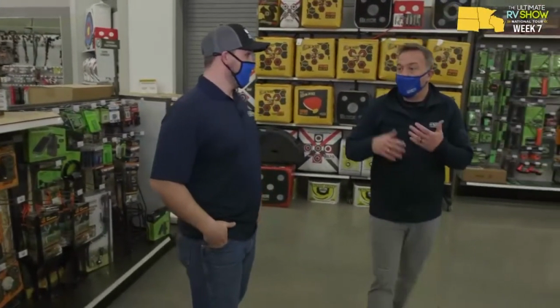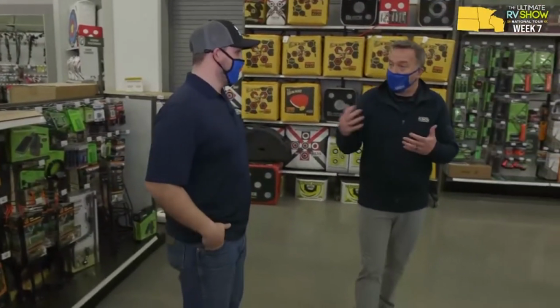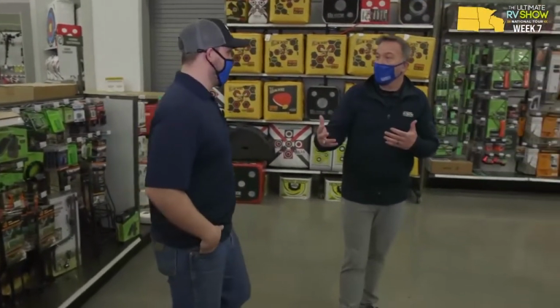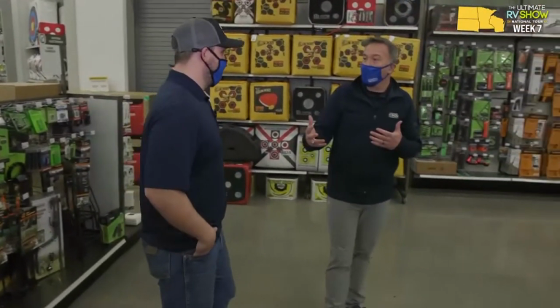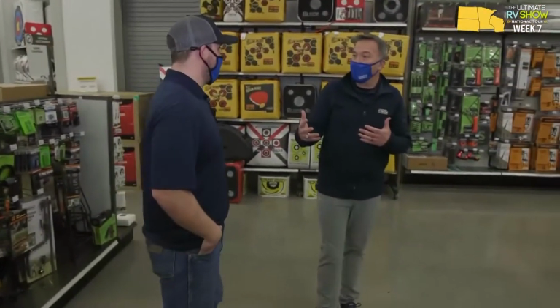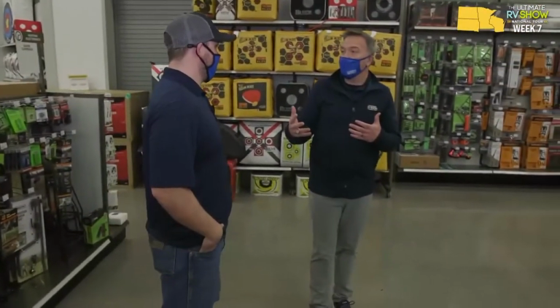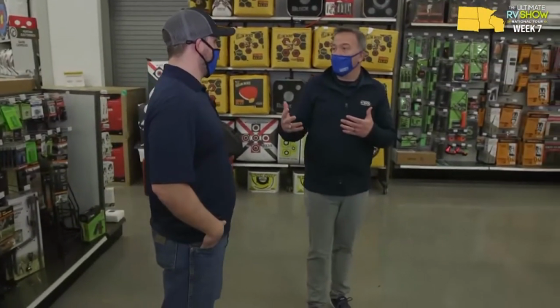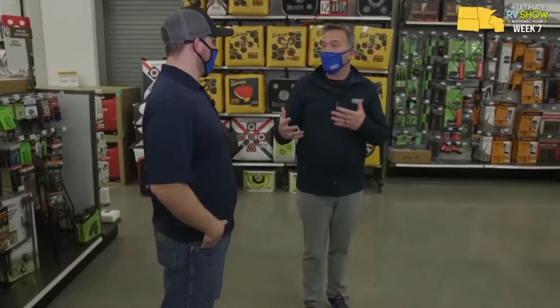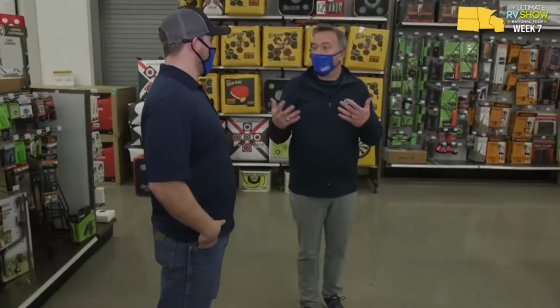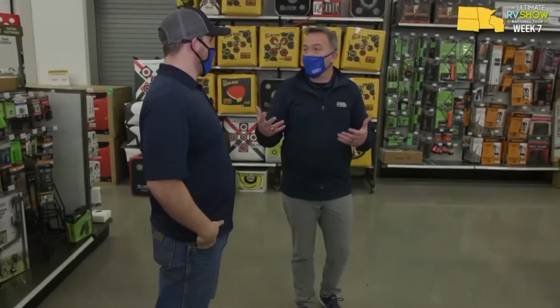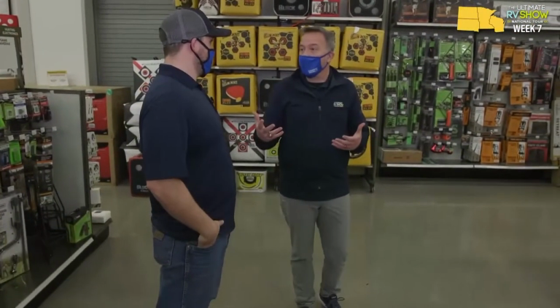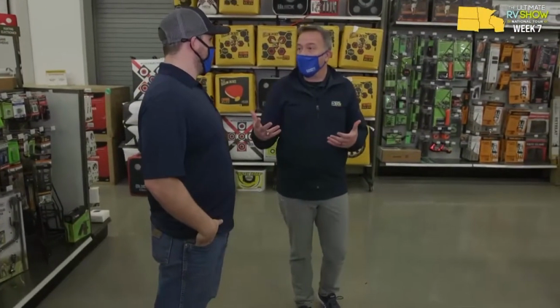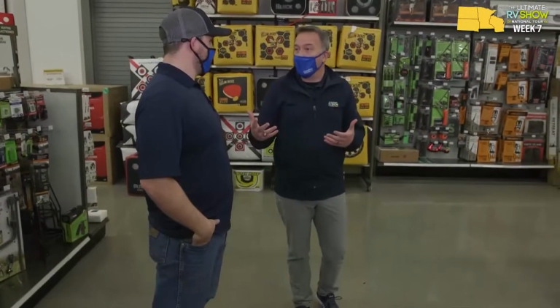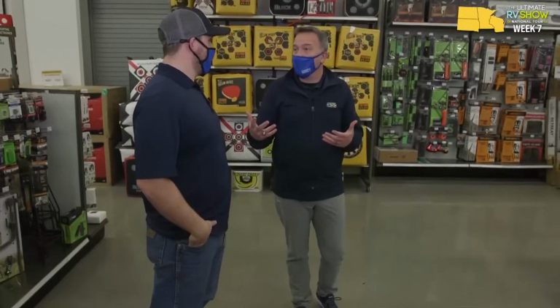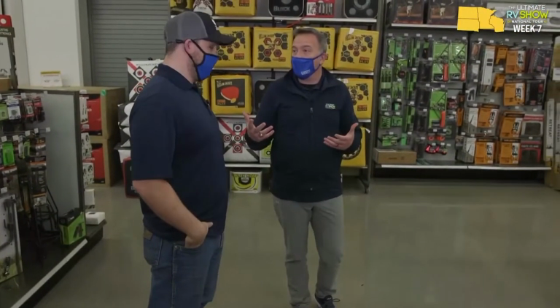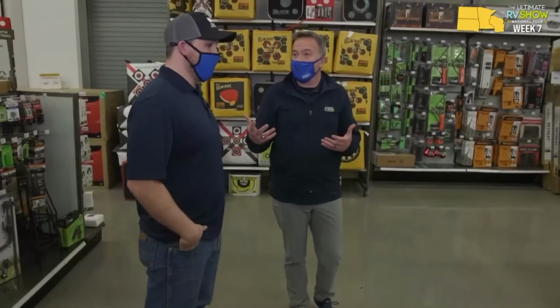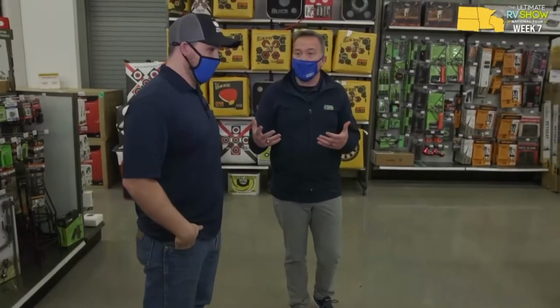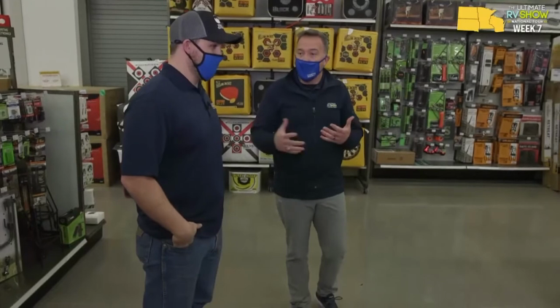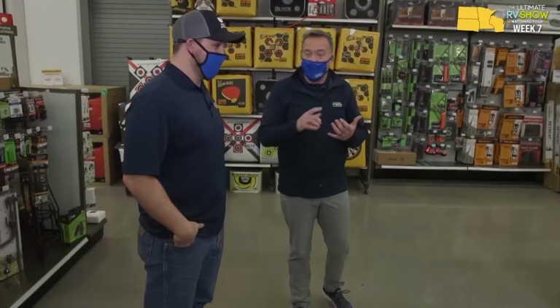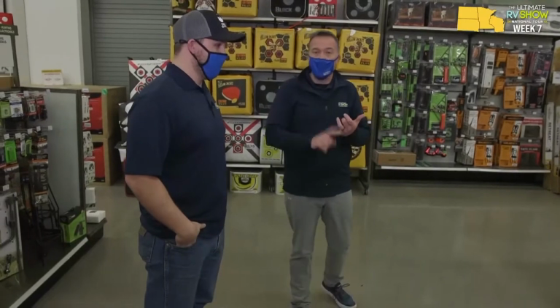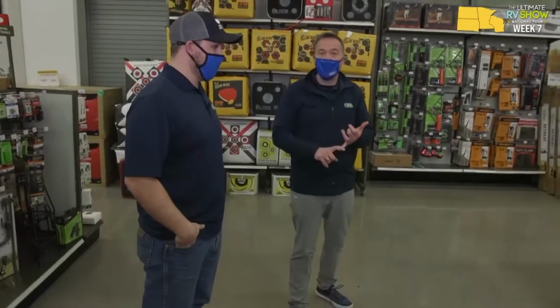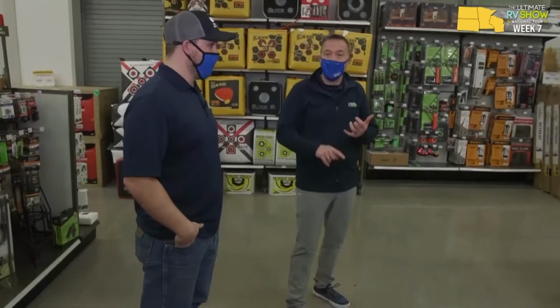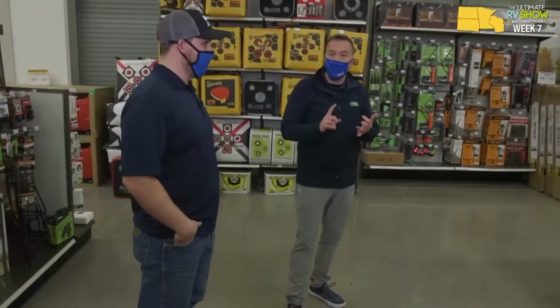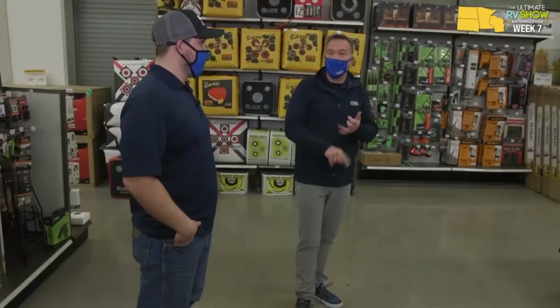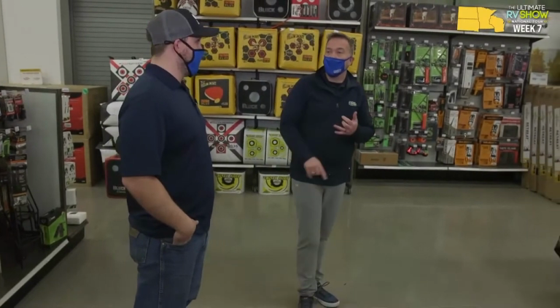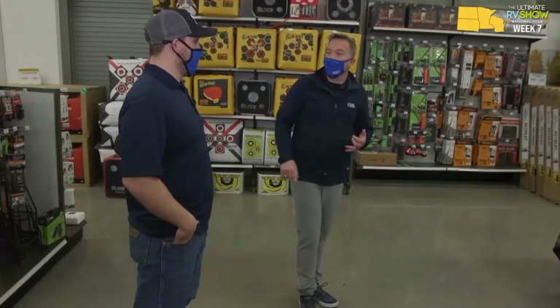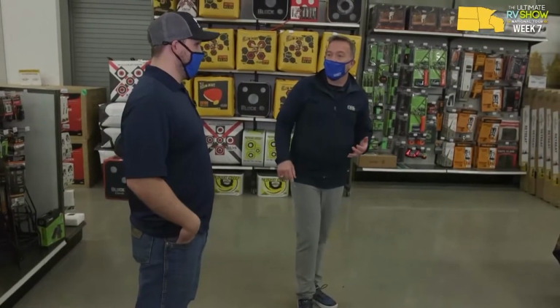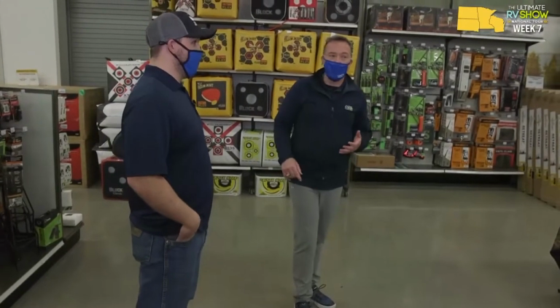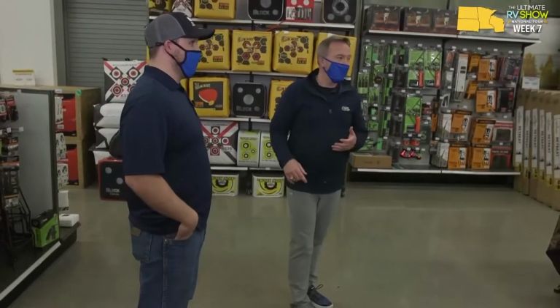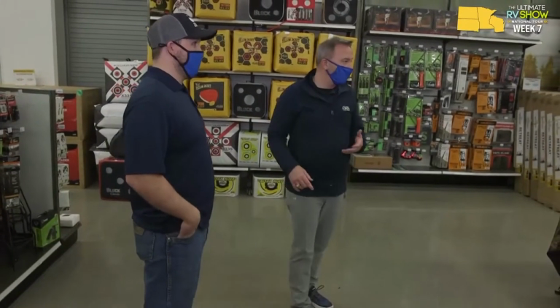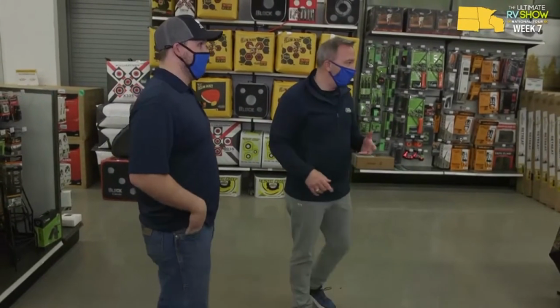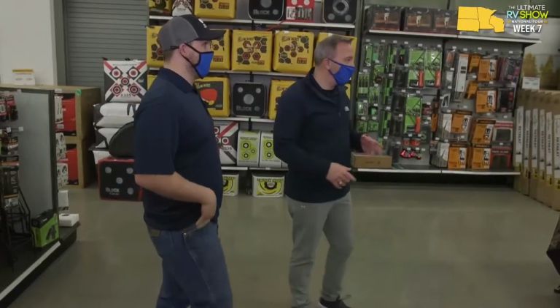A lot of people are also getting these trail cameras for home security. With trail cams, you can get everything you need at Gander RV and Outdoors.